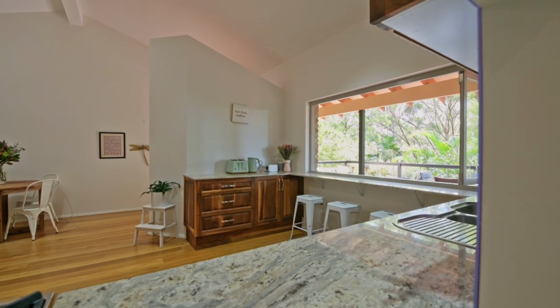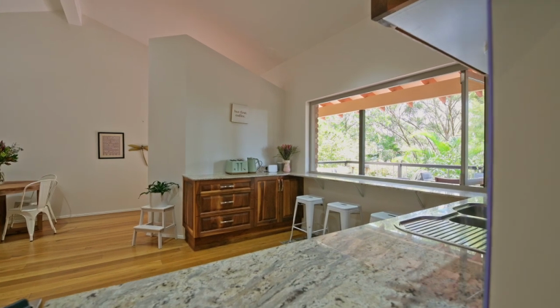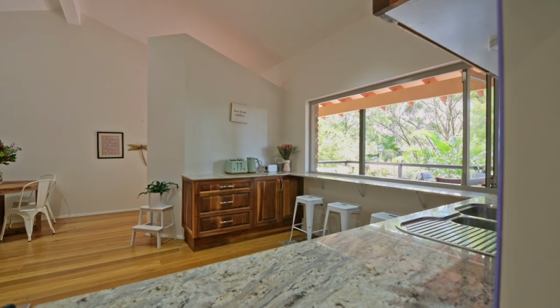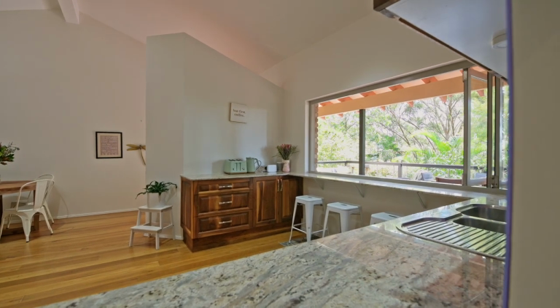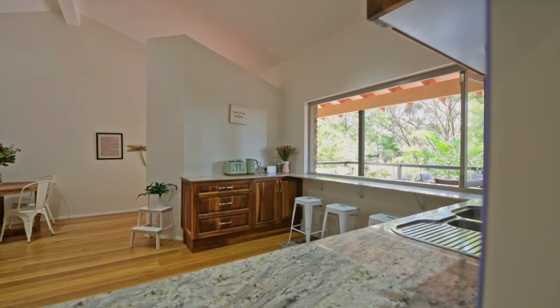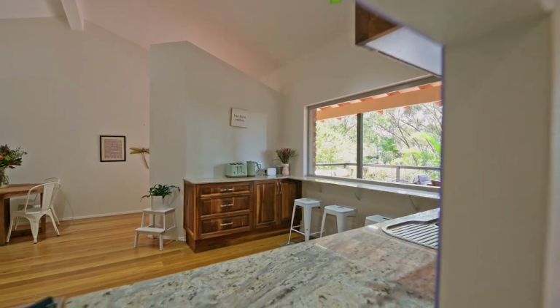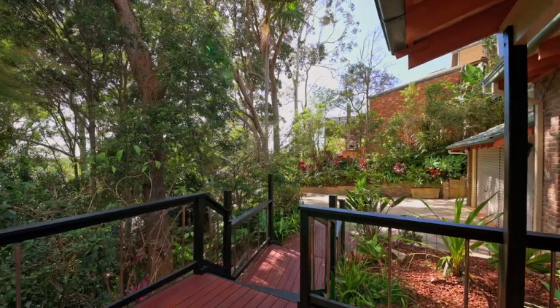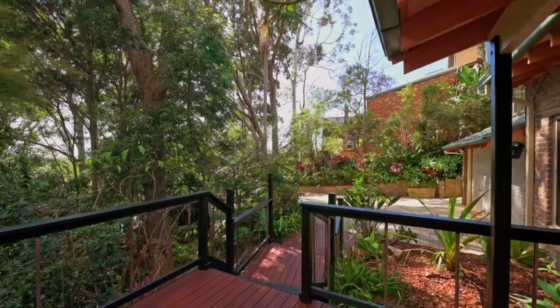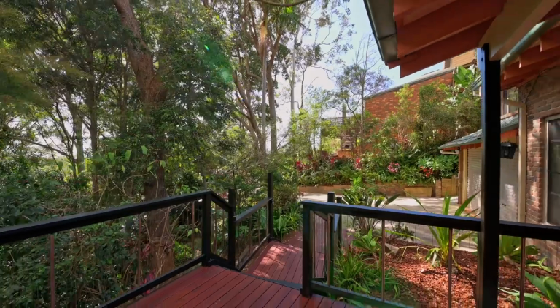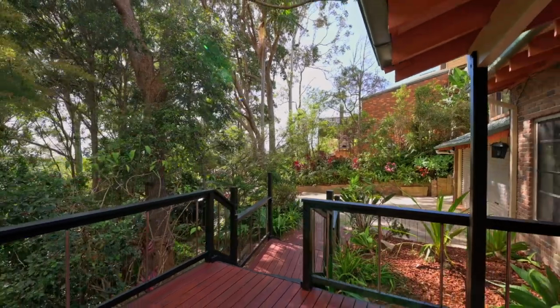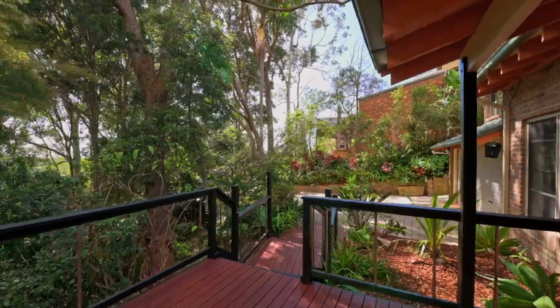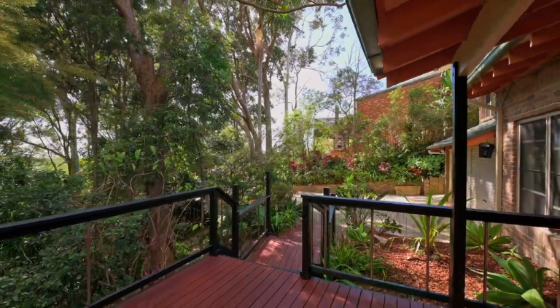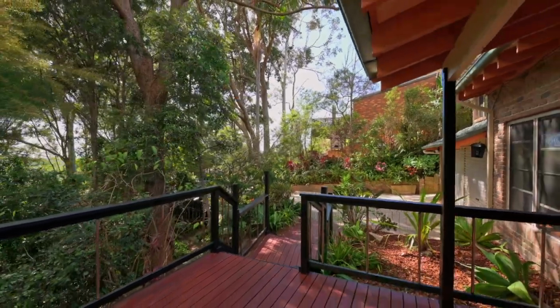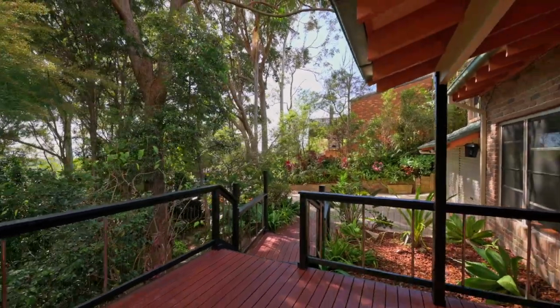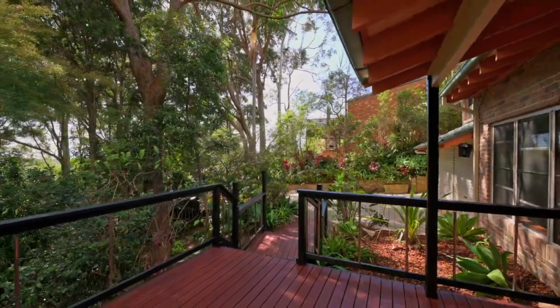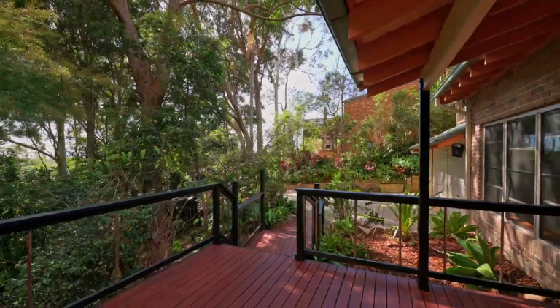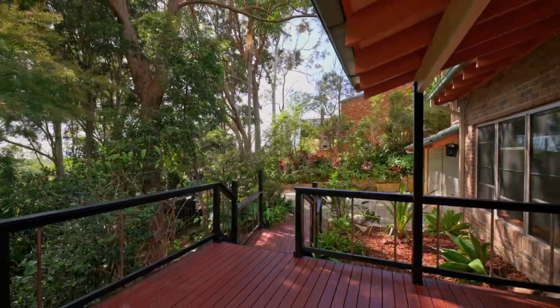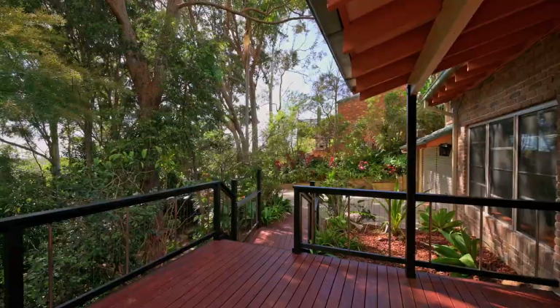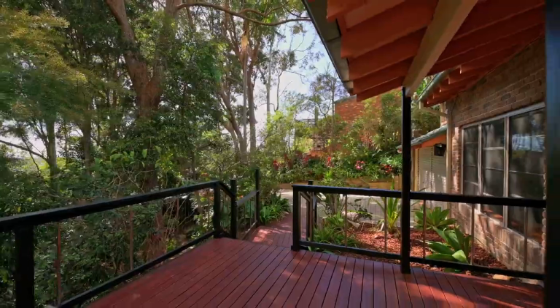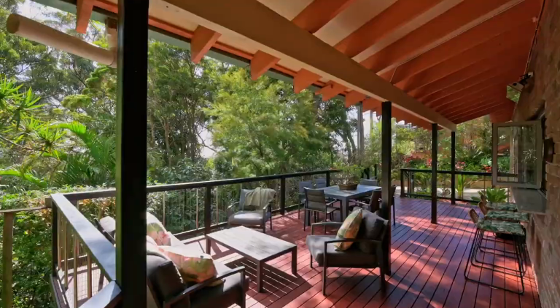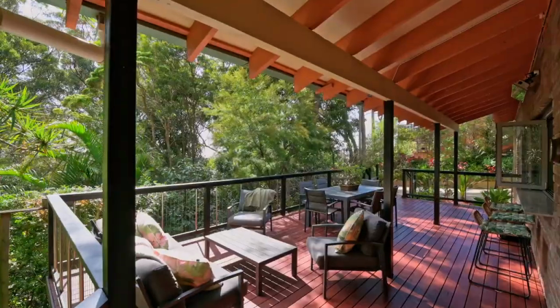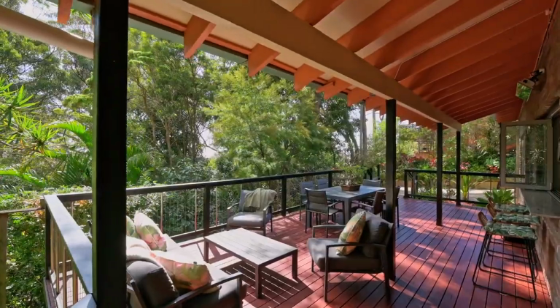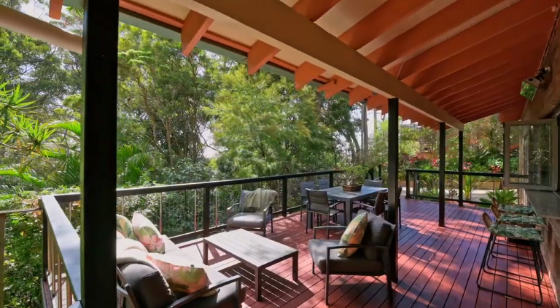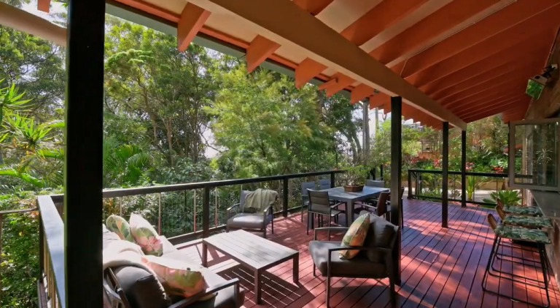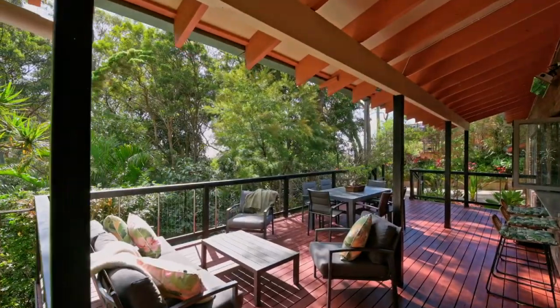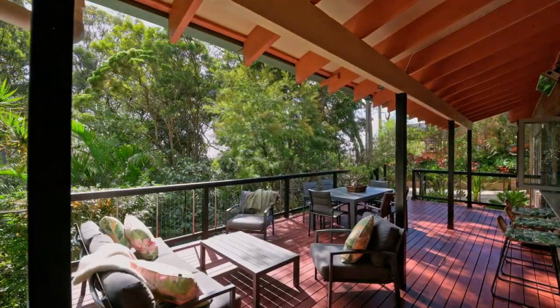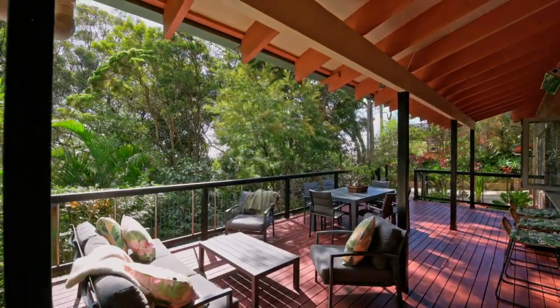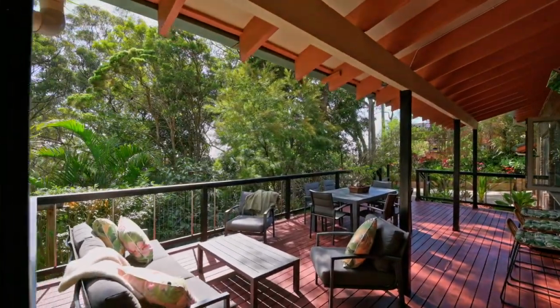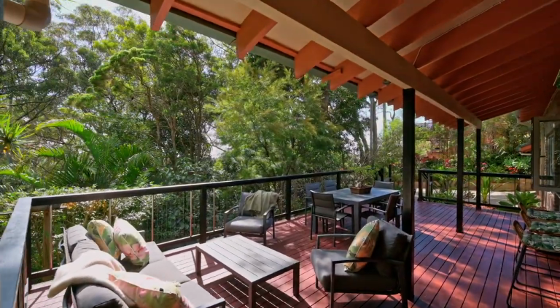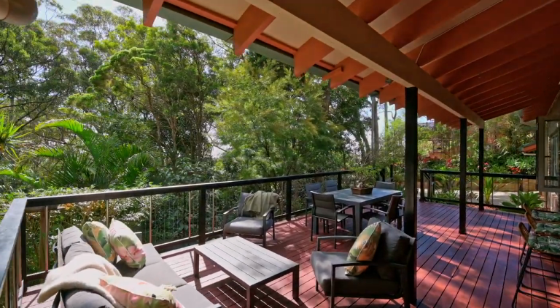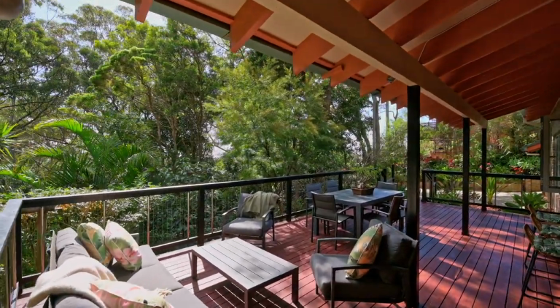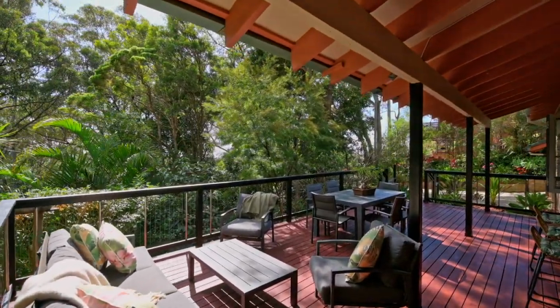Step onto the timber walkway that leads you to the expansive deck, a perfect space for entertaining and enjoying the outdoors.